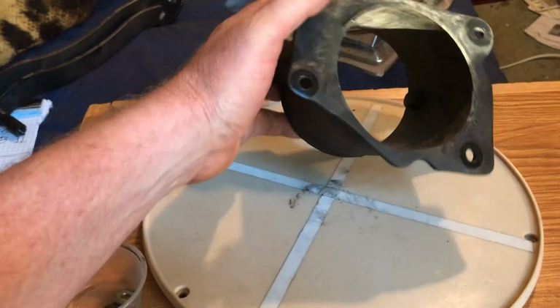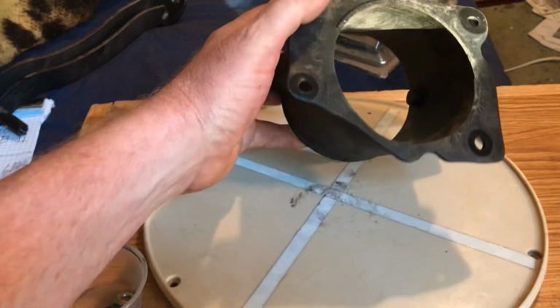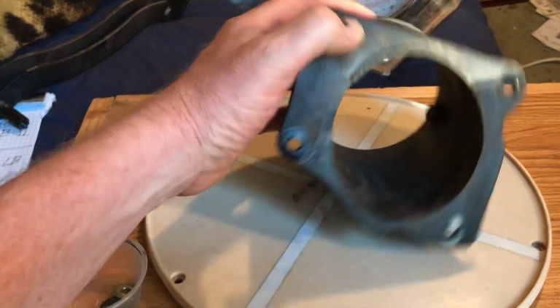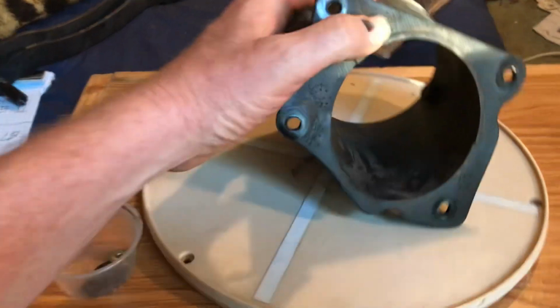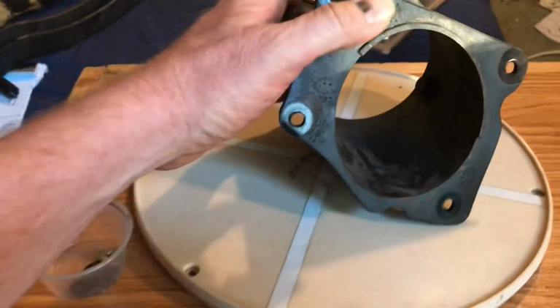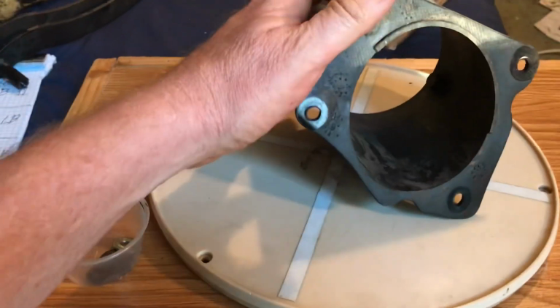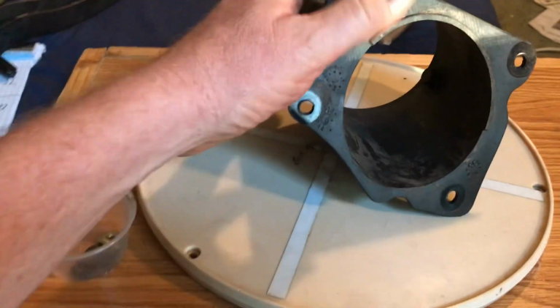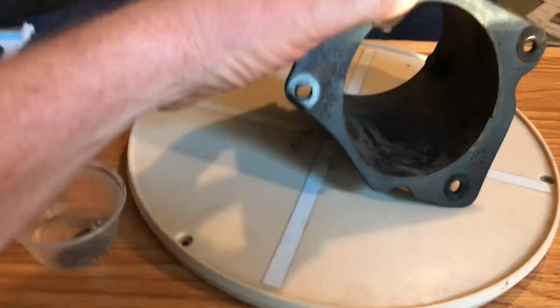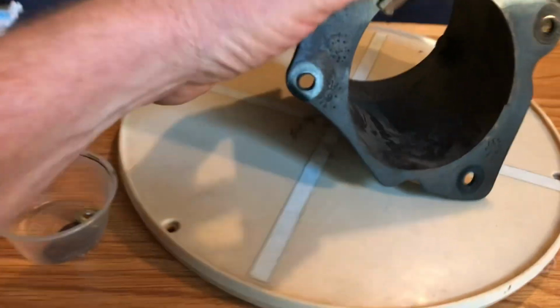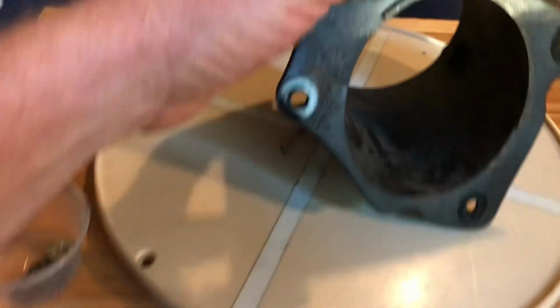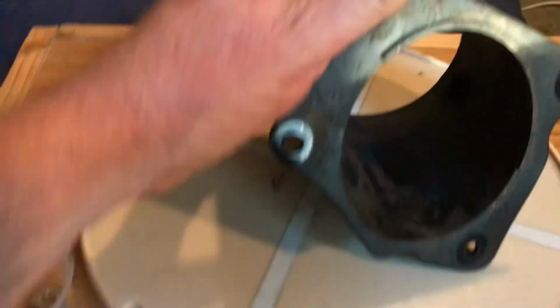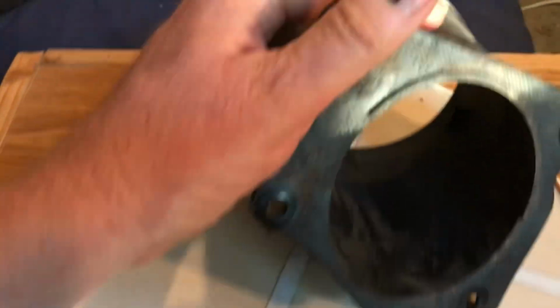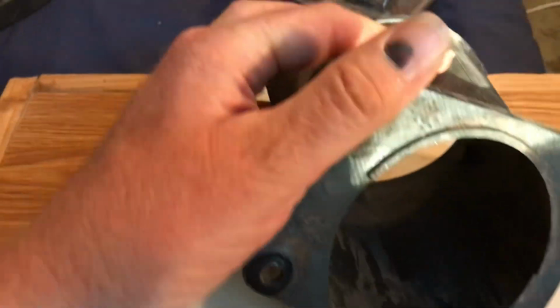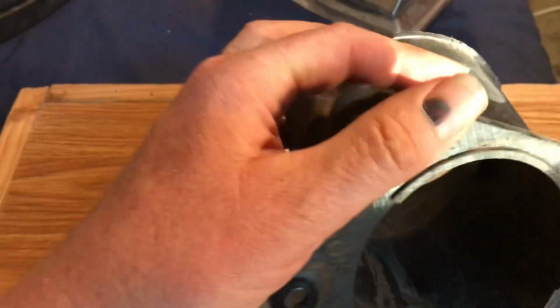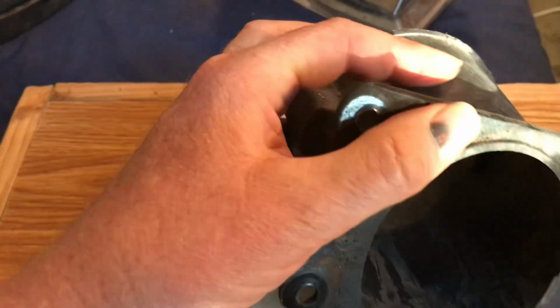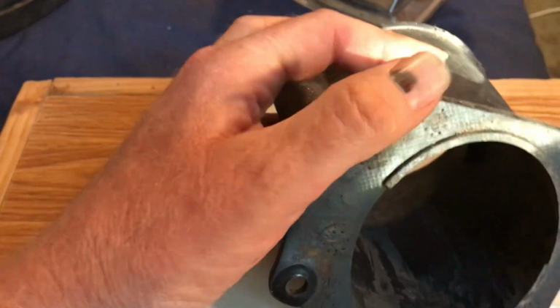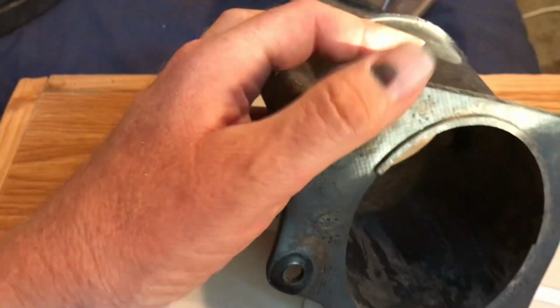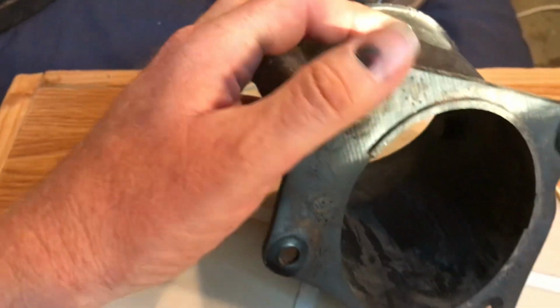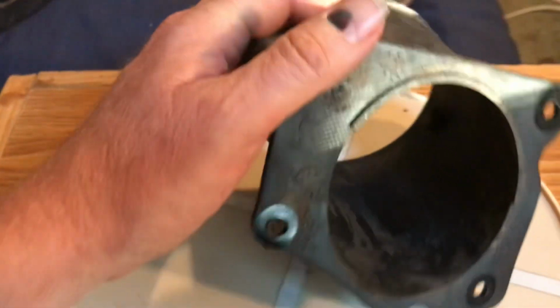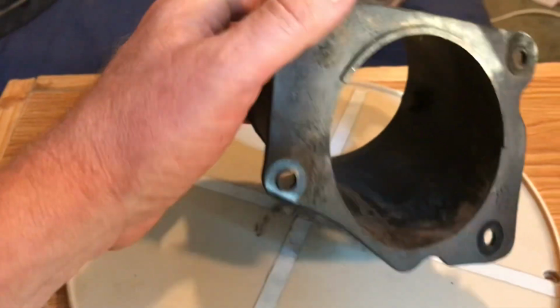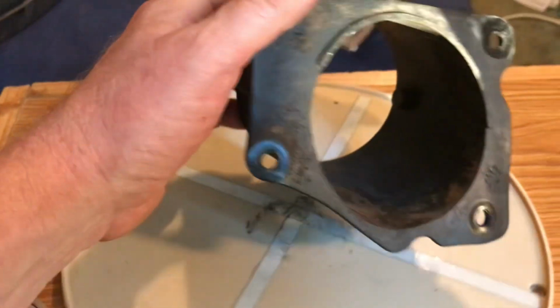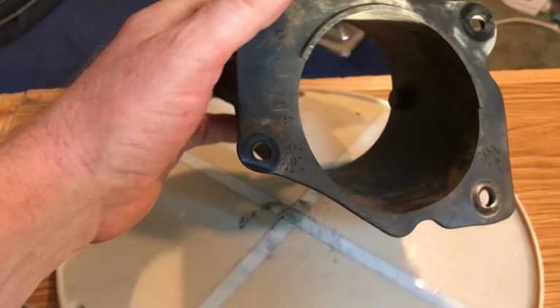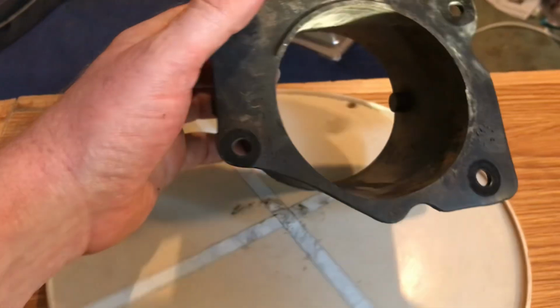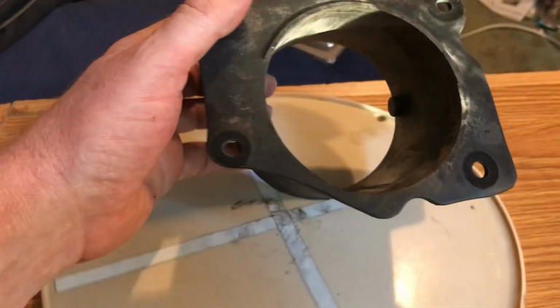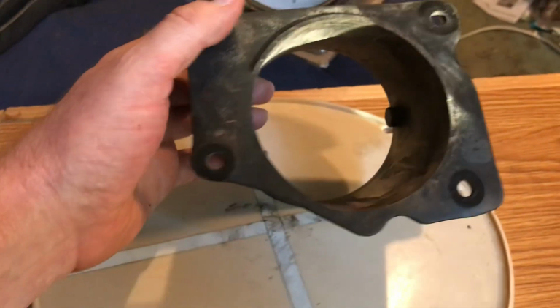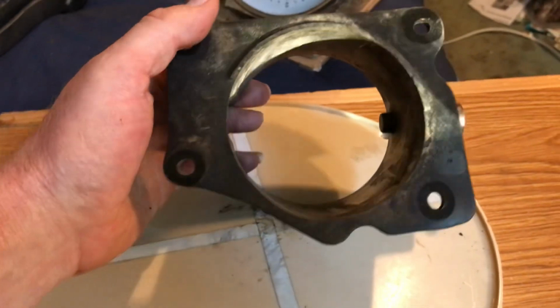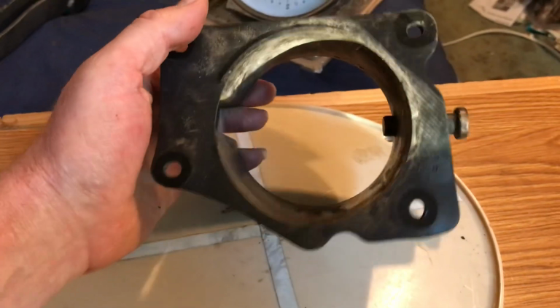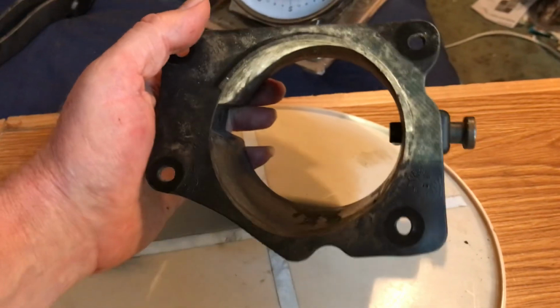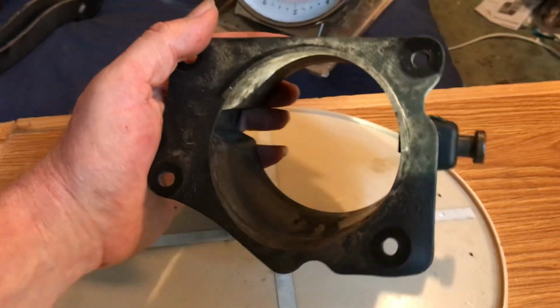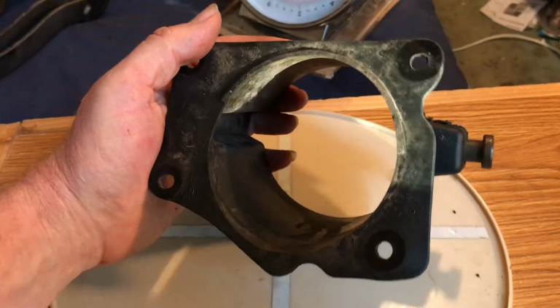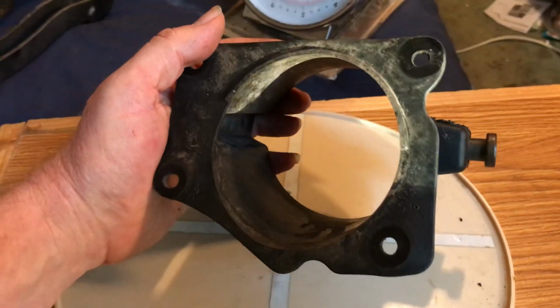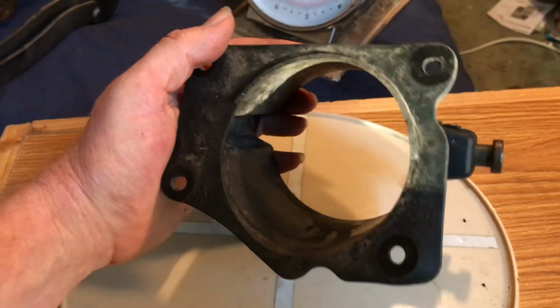I don't see anything dirty. I don't see anything cracked. I don't see anything broken.